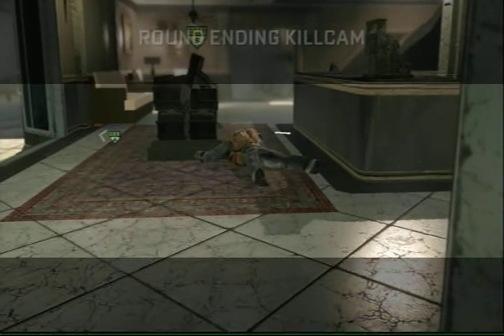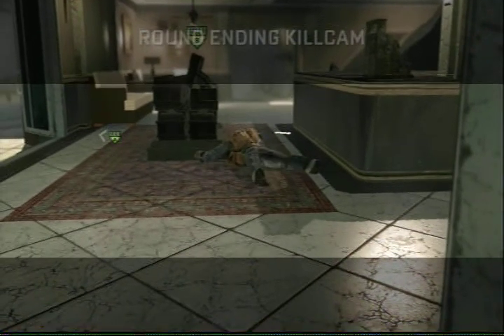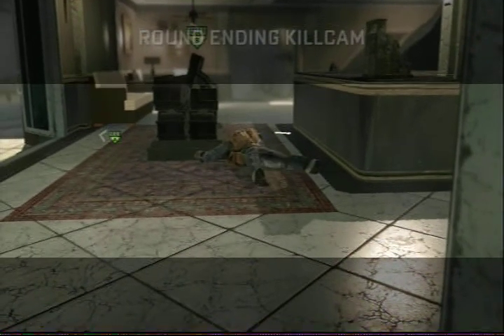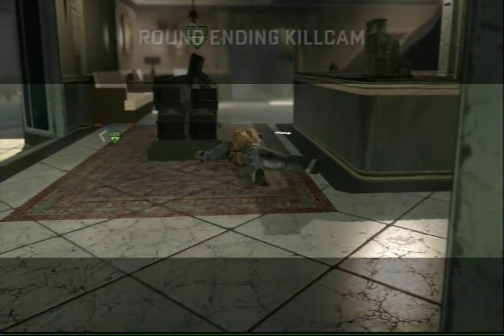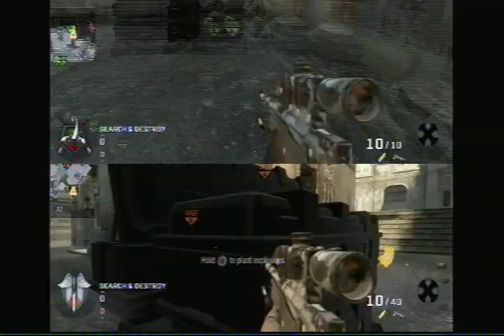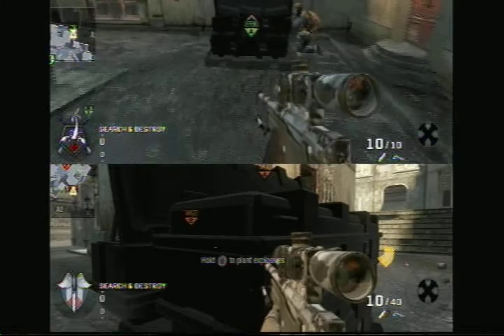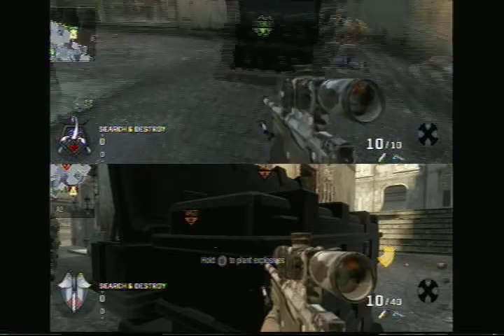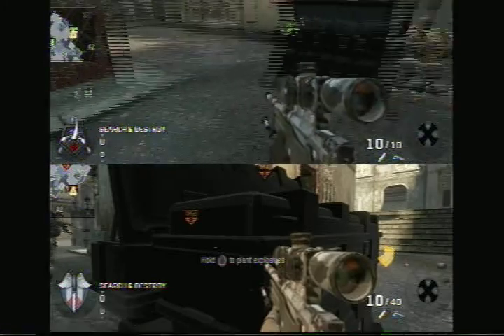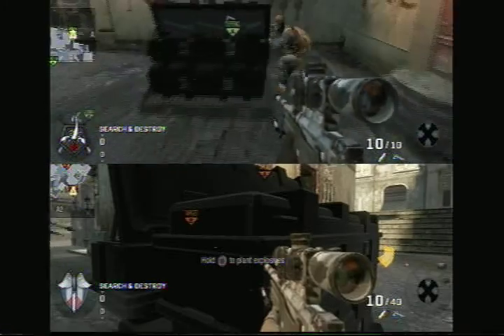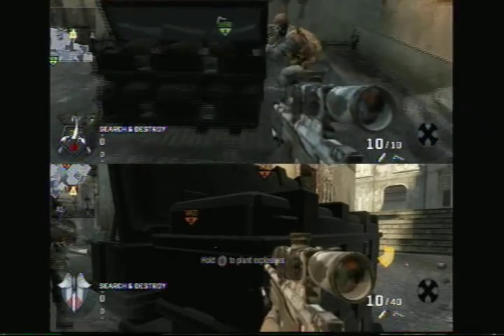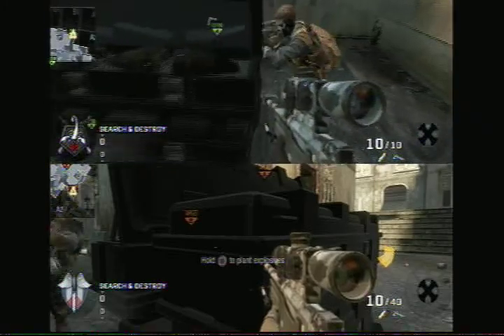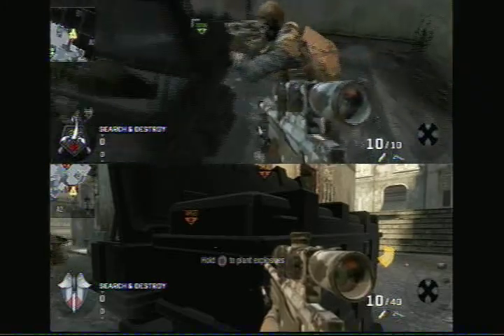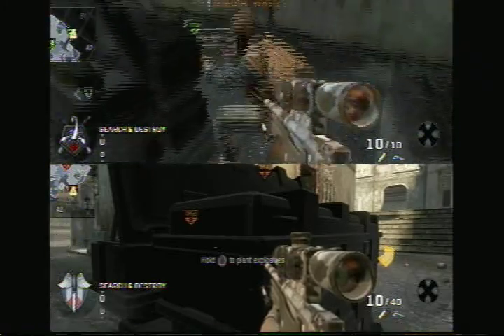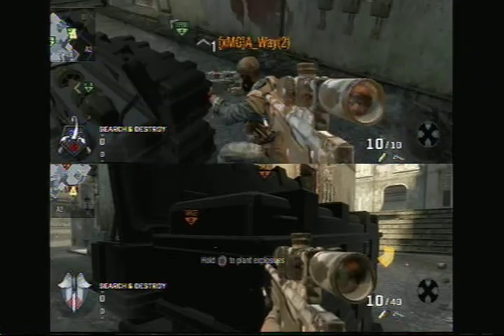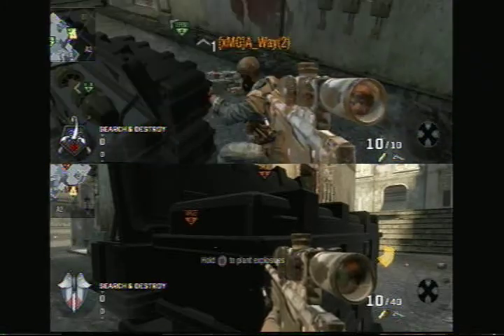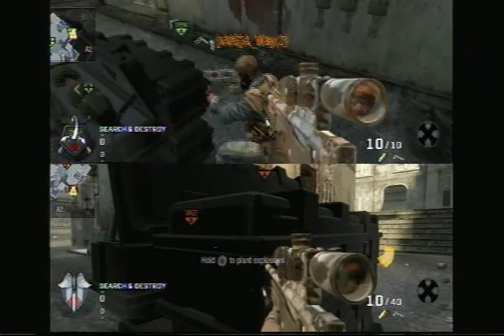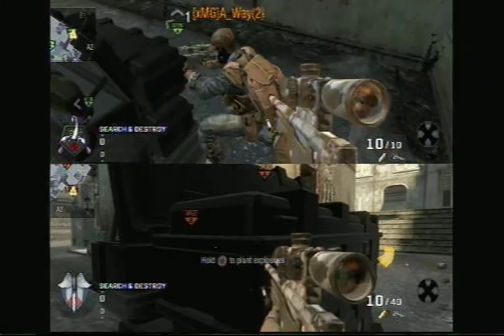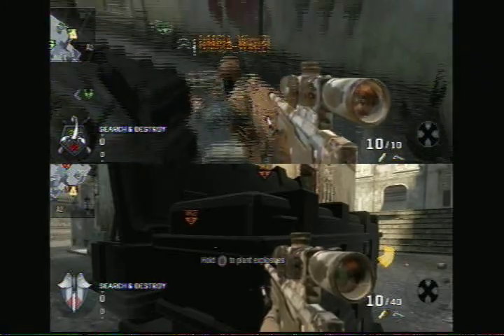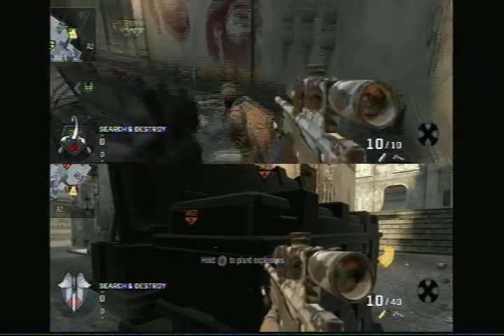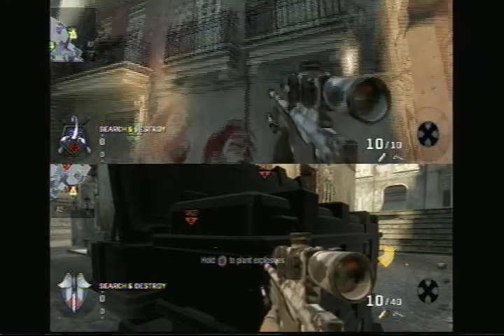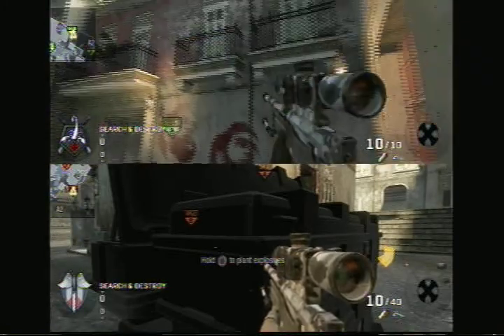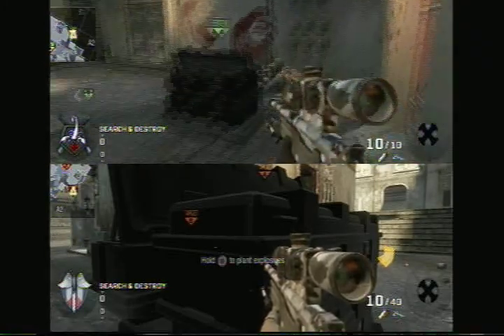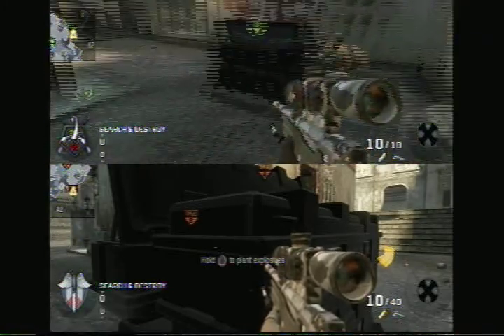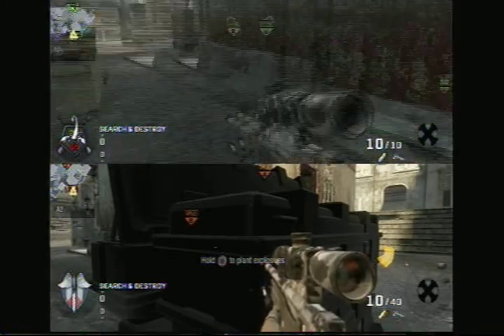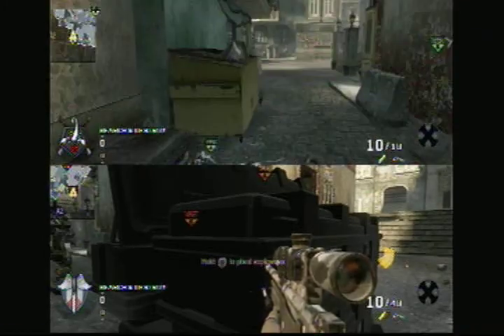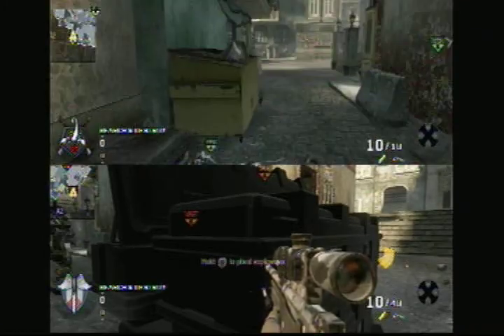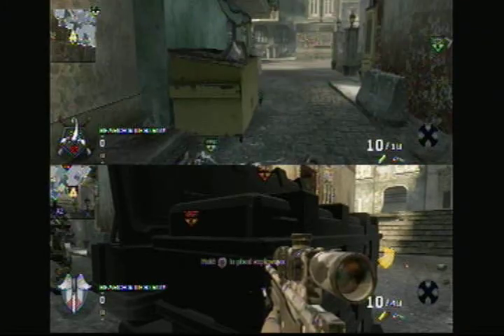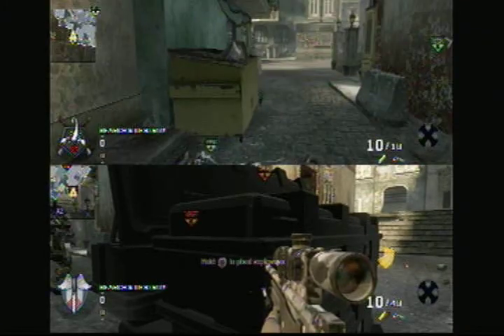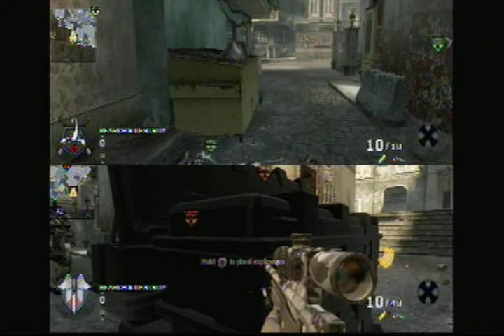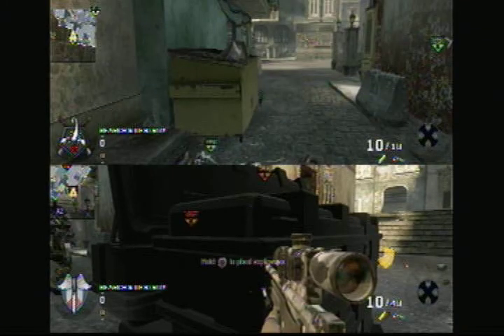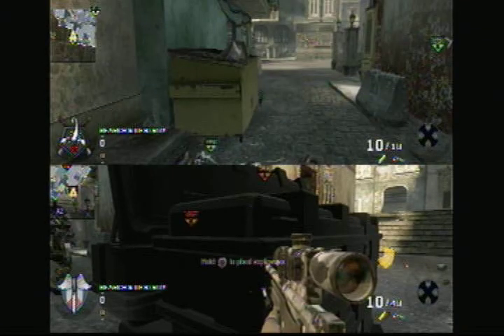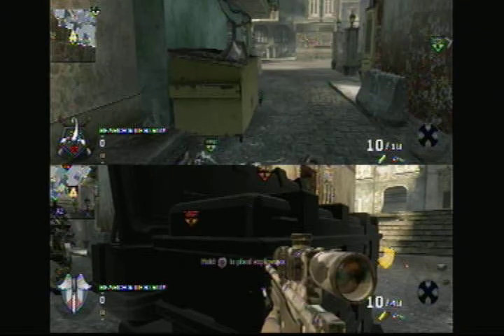What is up everybody, it's Orange Anthony A-Way, whatever the hell you call me. We are going to do another tomahawk tutorial, and this is on Havana.